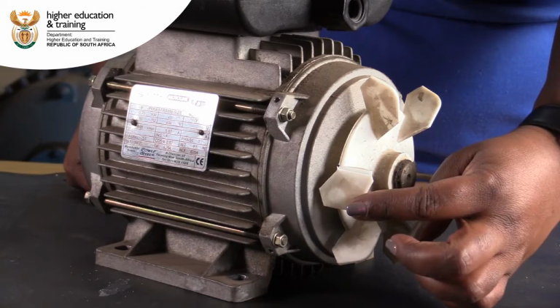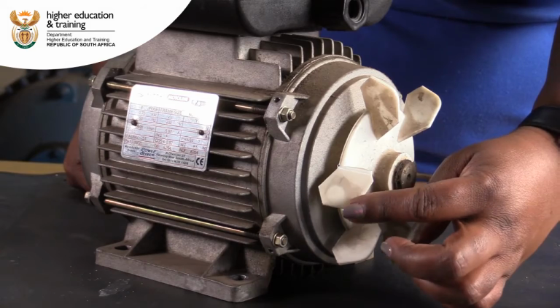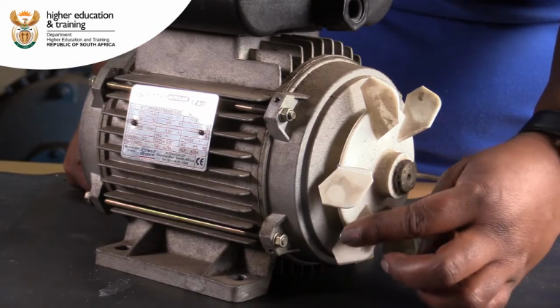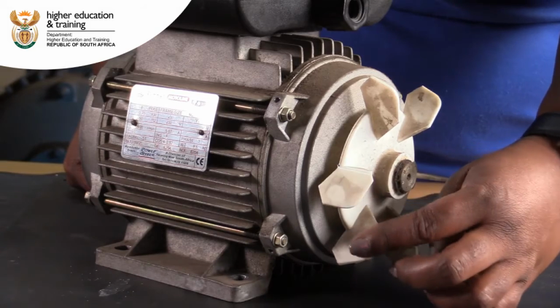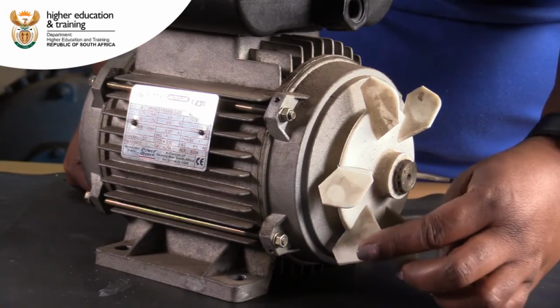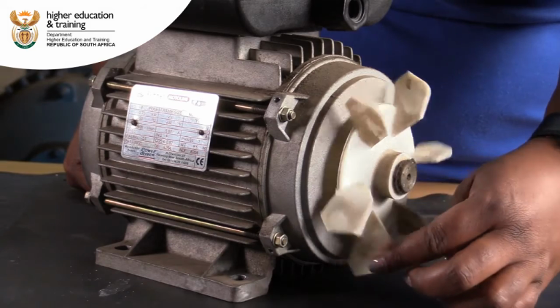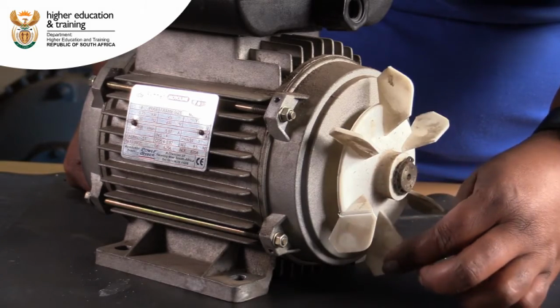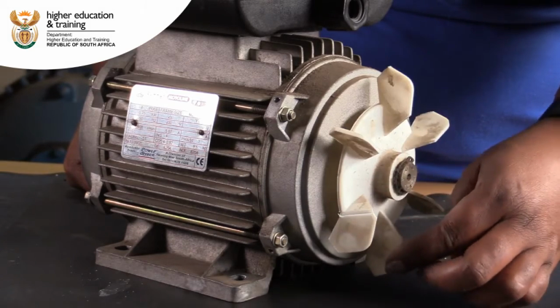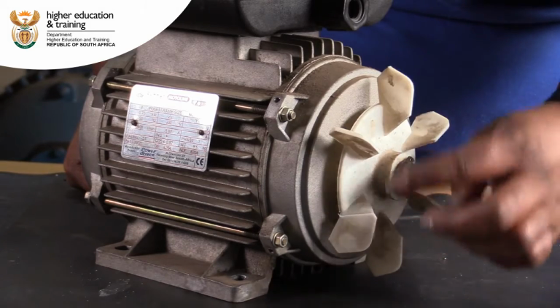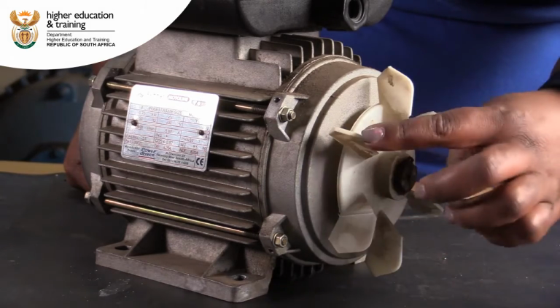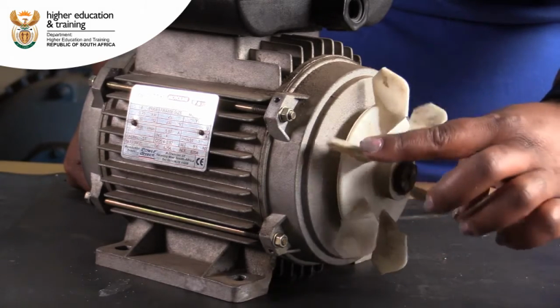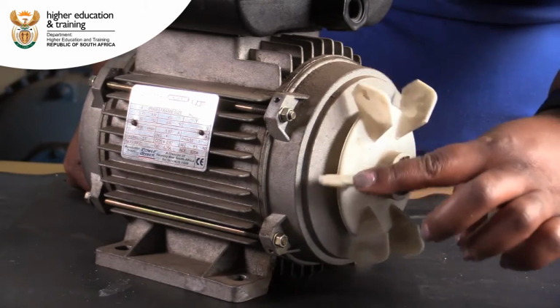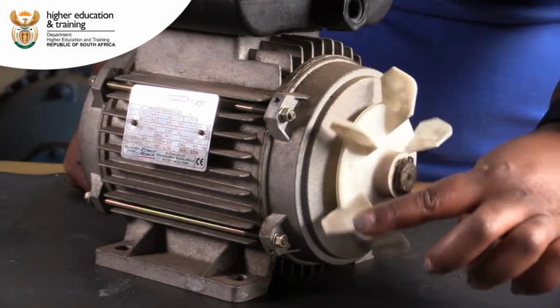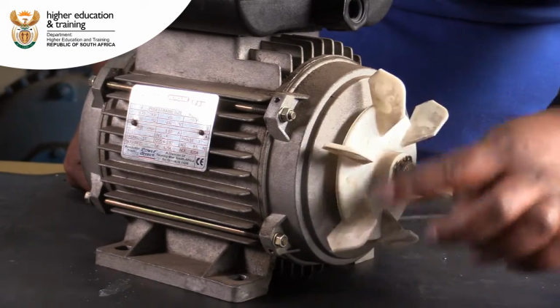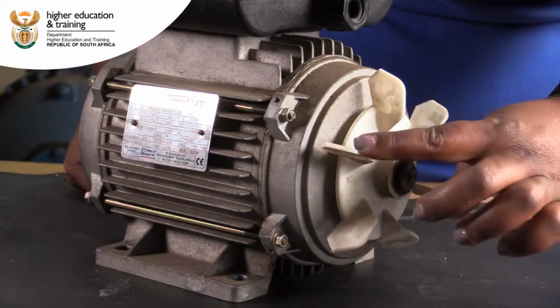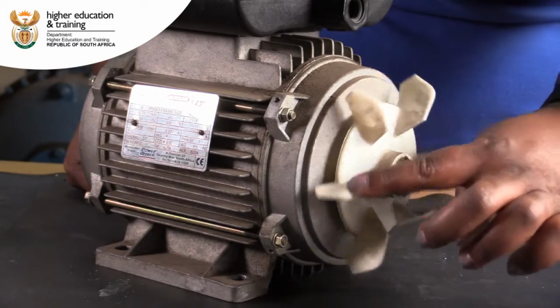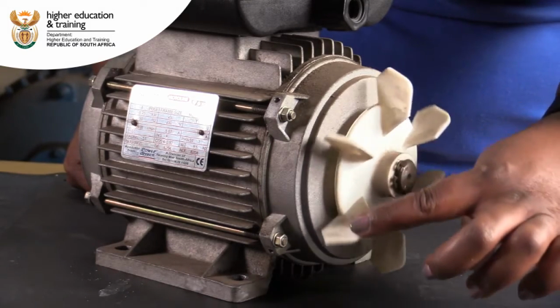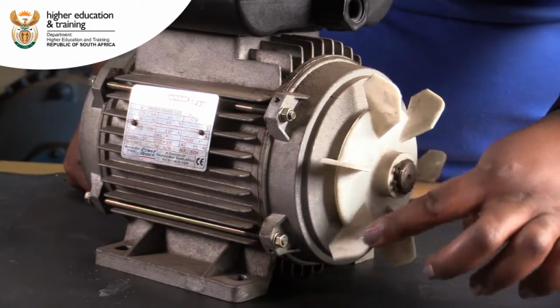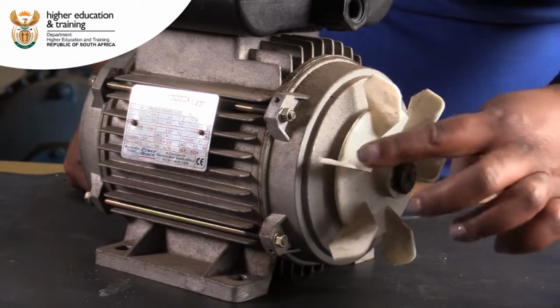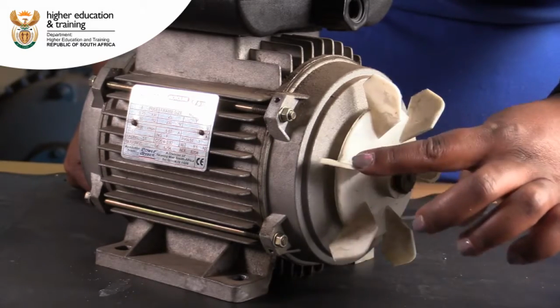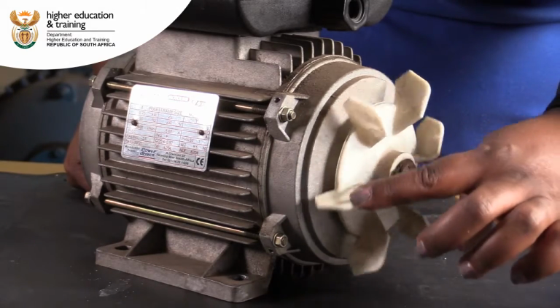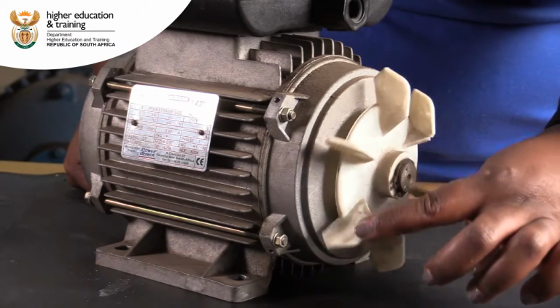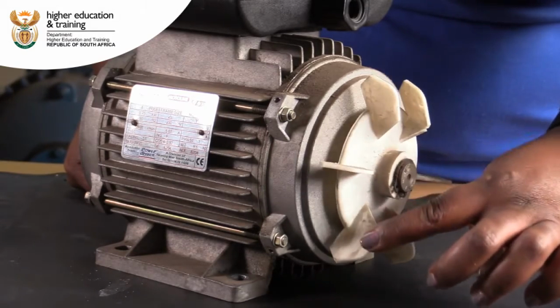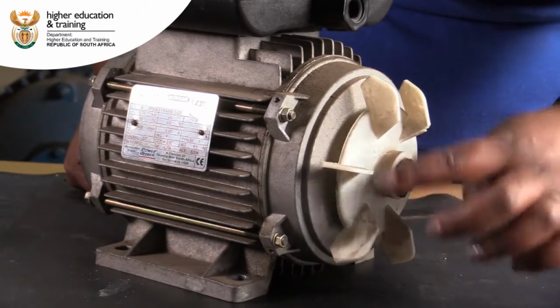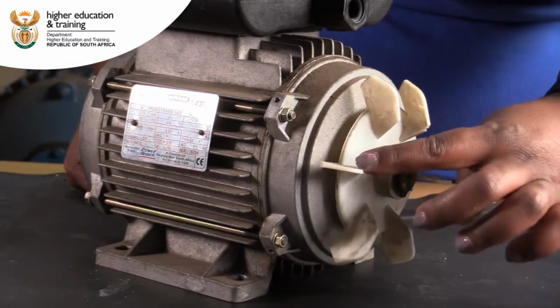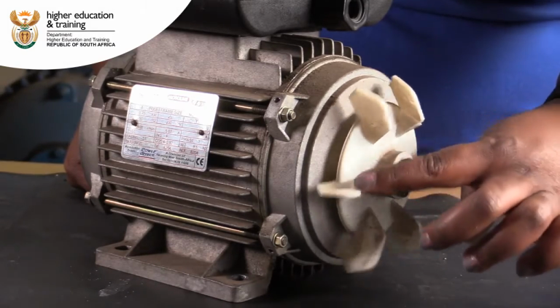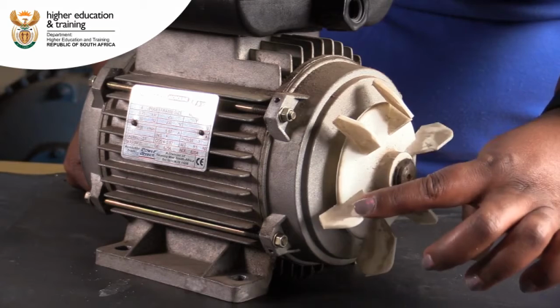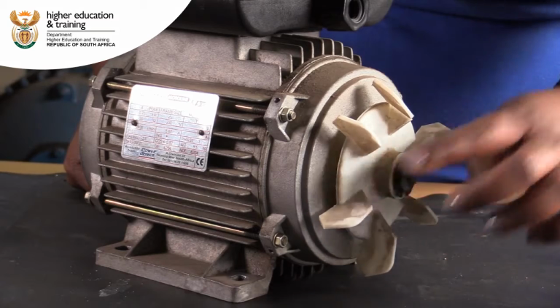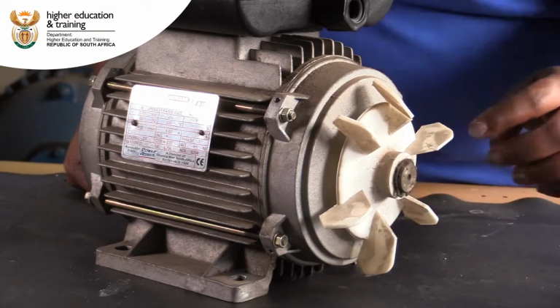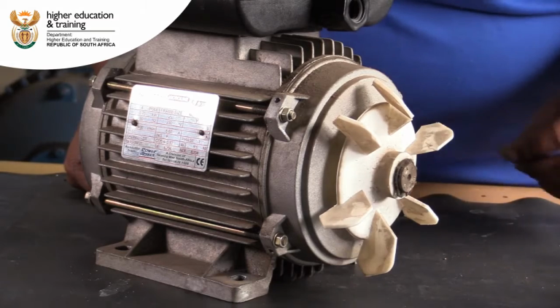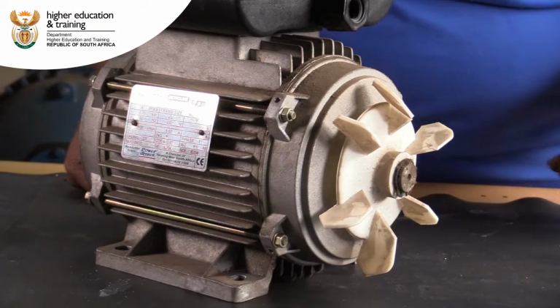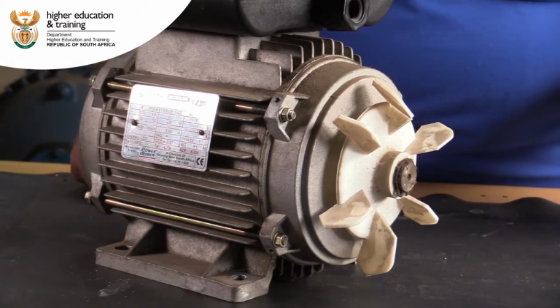We can see that one of our fan blades is damaged. This would need to be recorded as not acceptable.